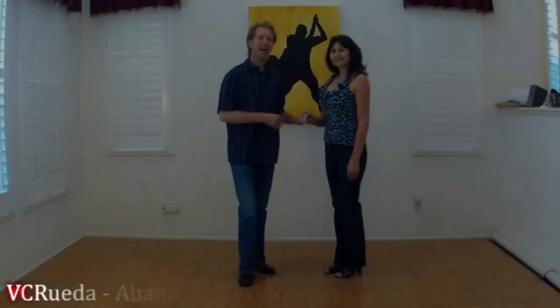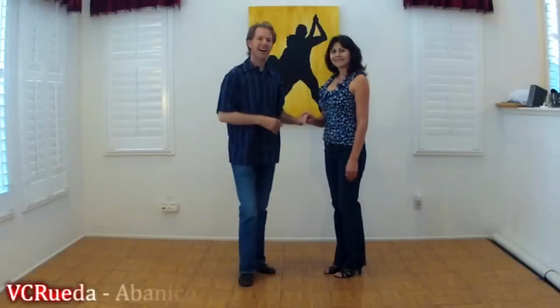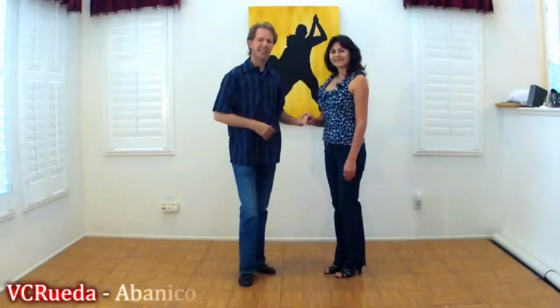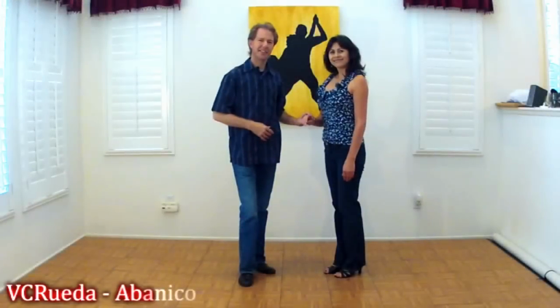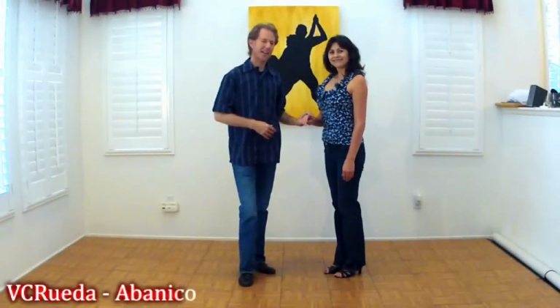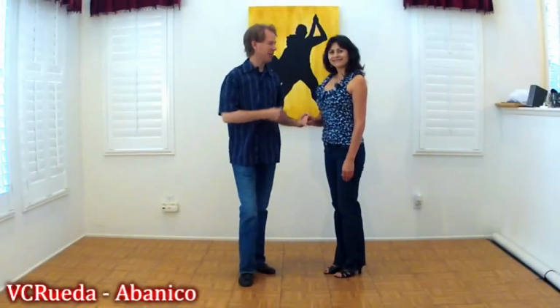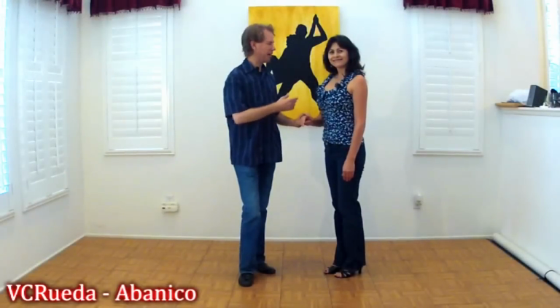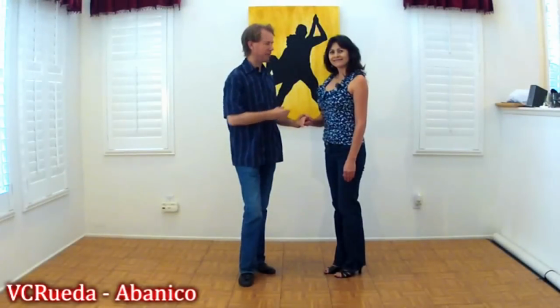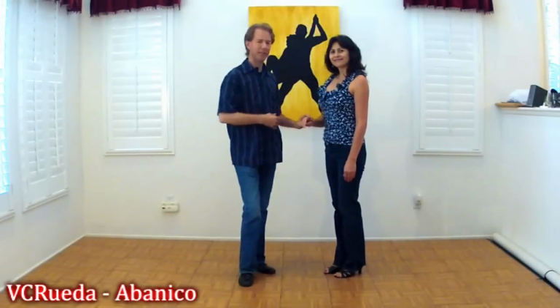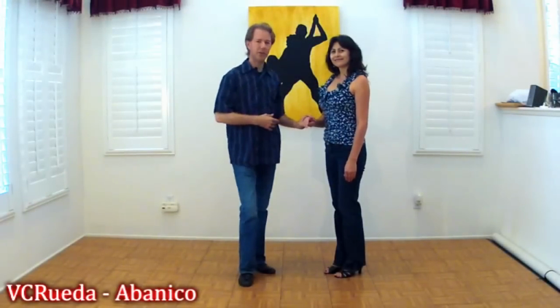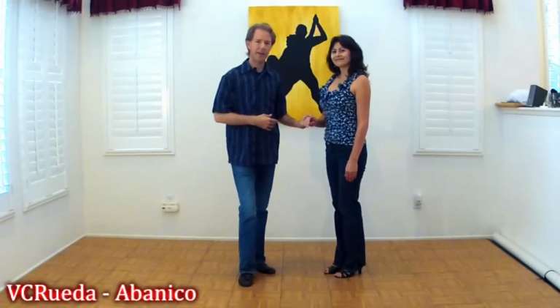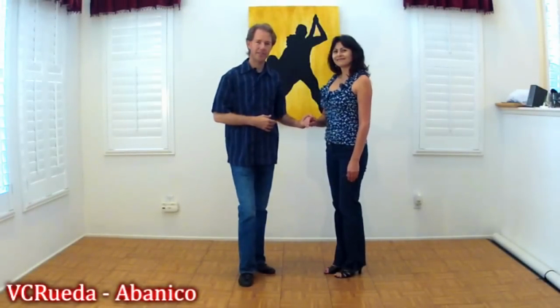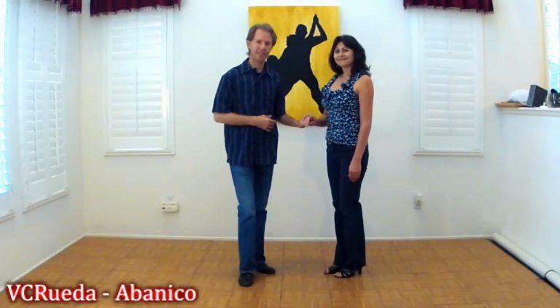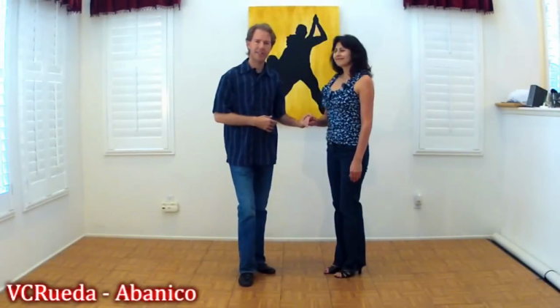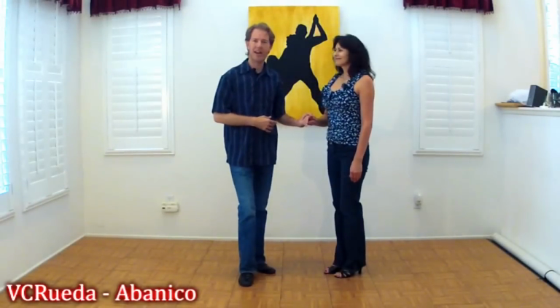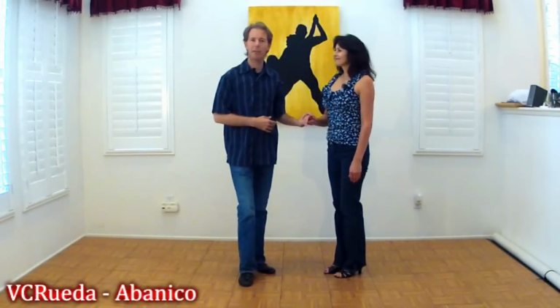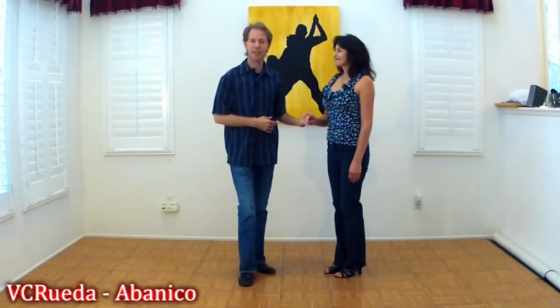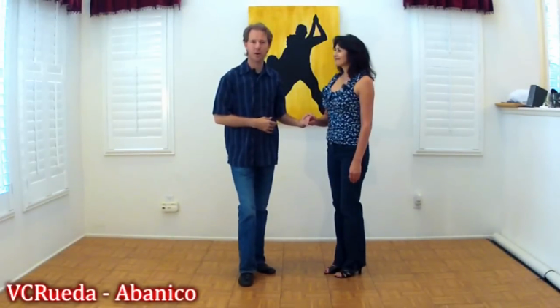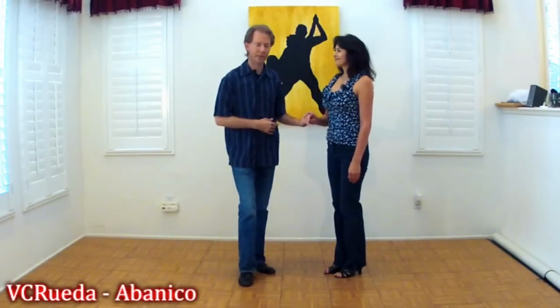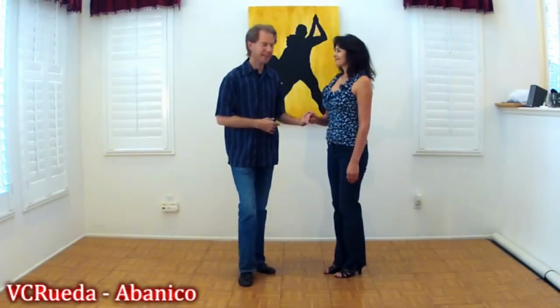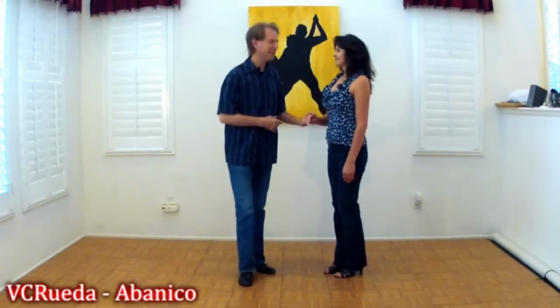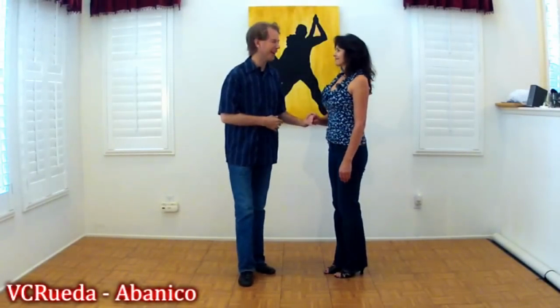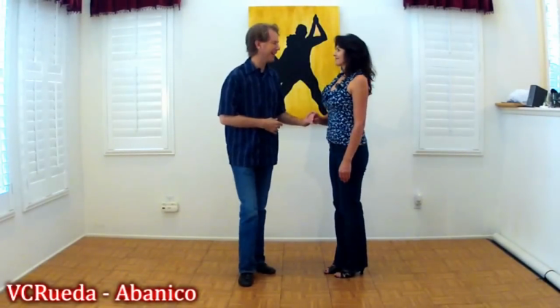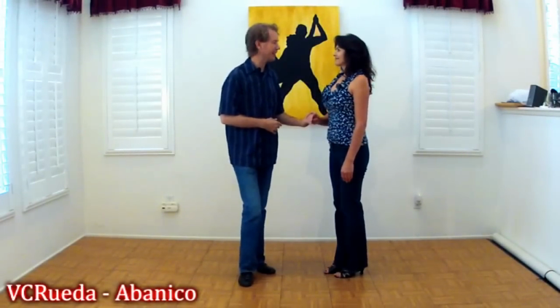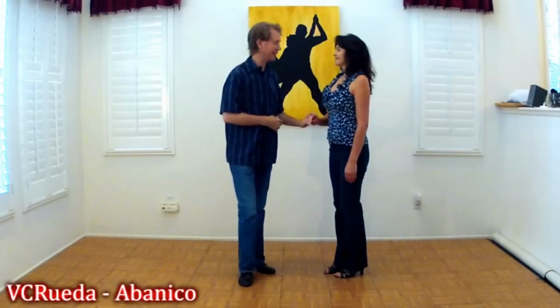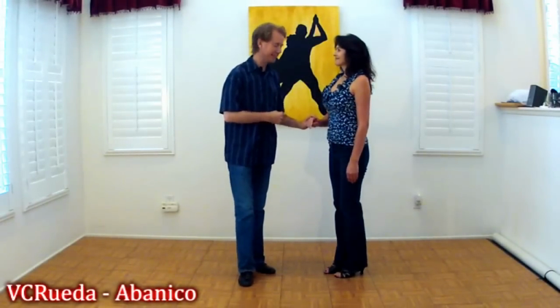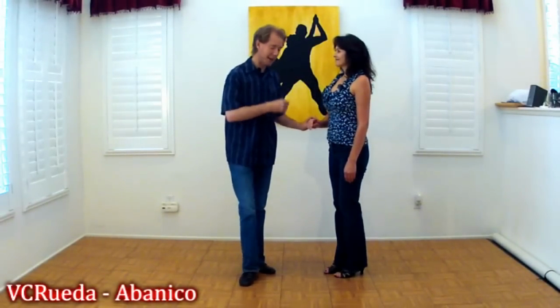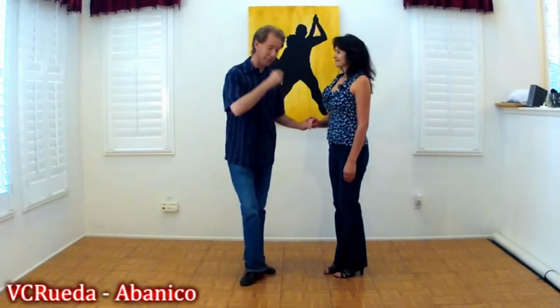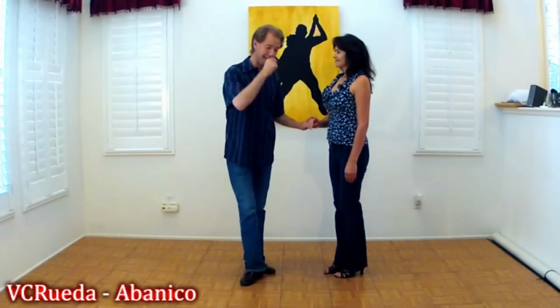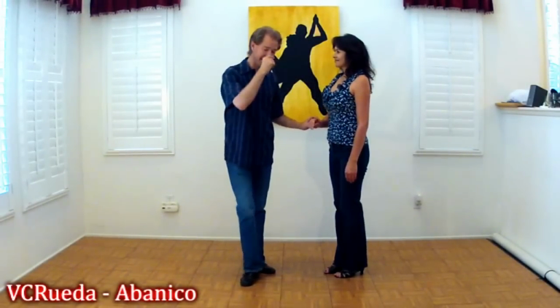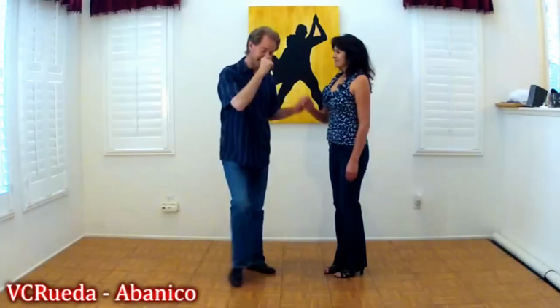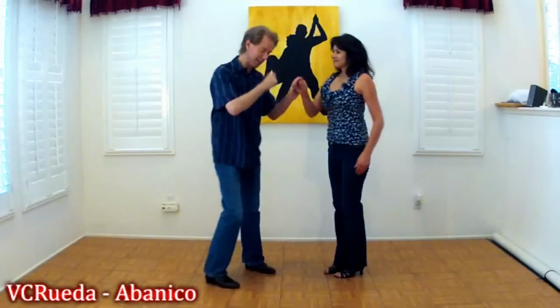Hi, this is Daniel and Mary from Vicerrueda. This is Abenico. Five, six, and a basic step.